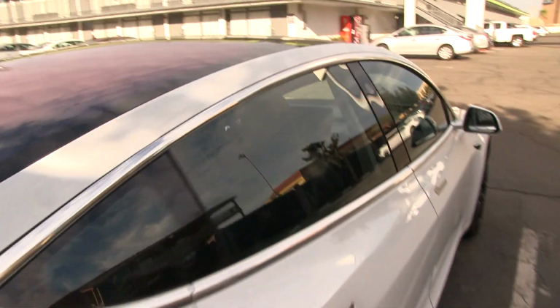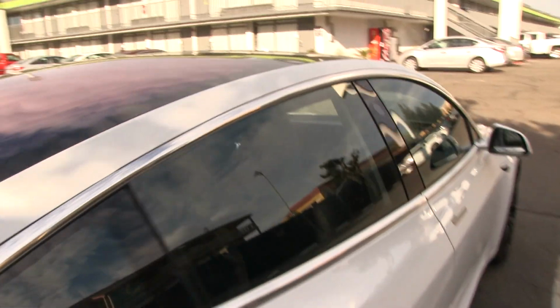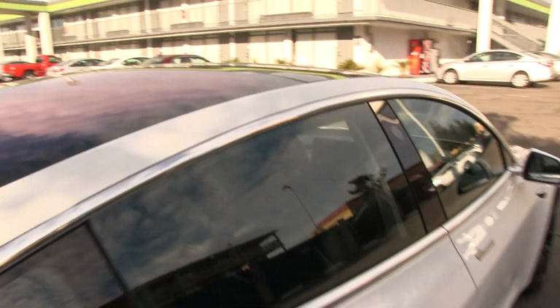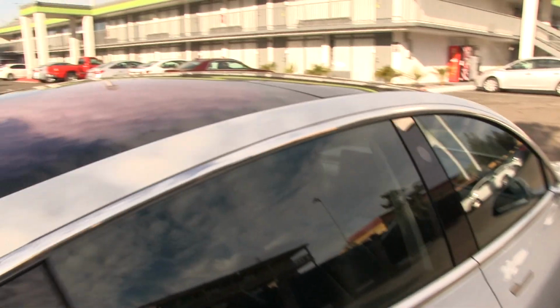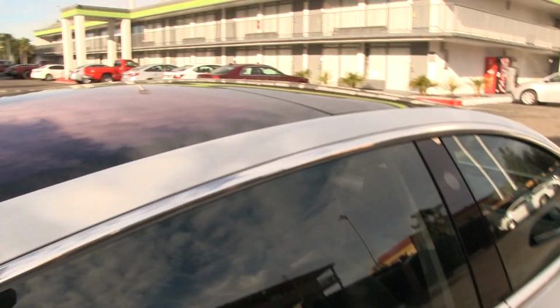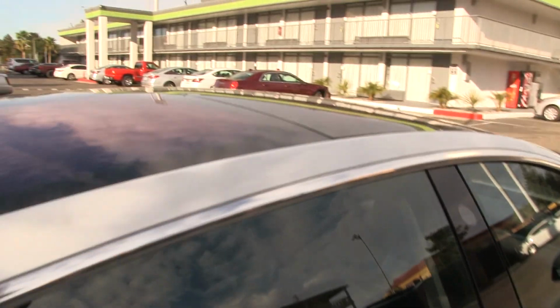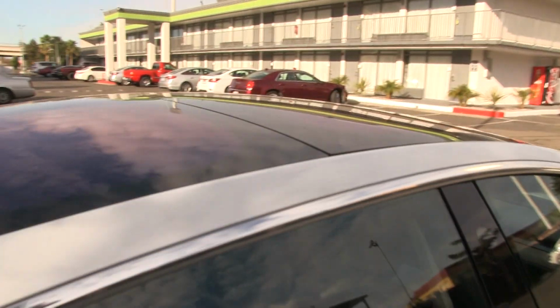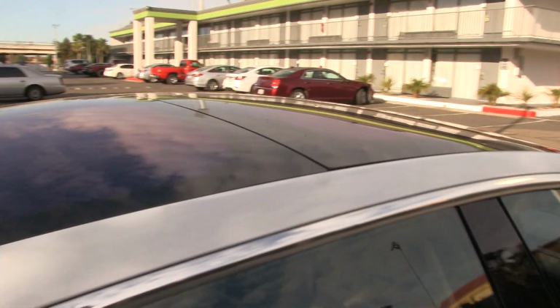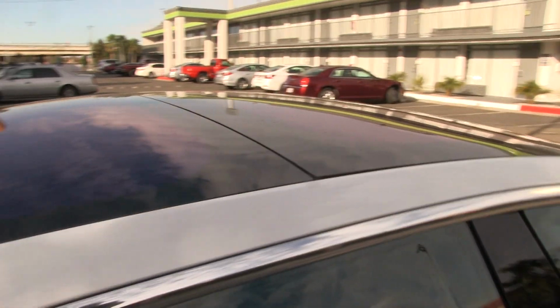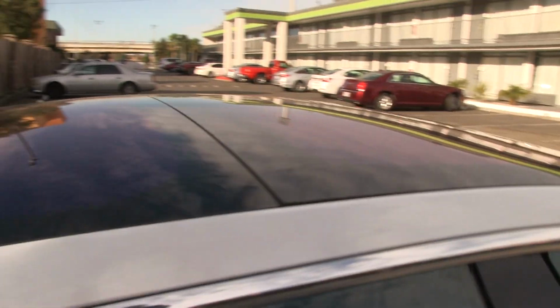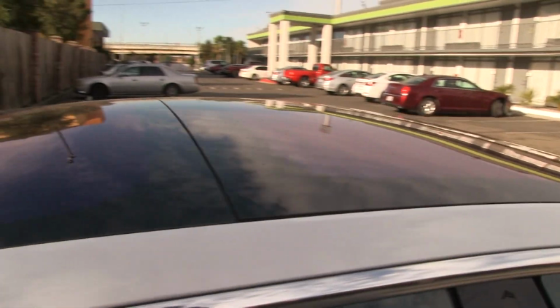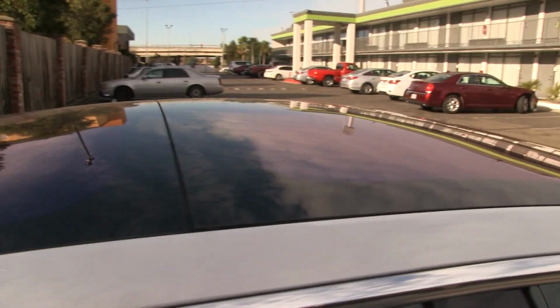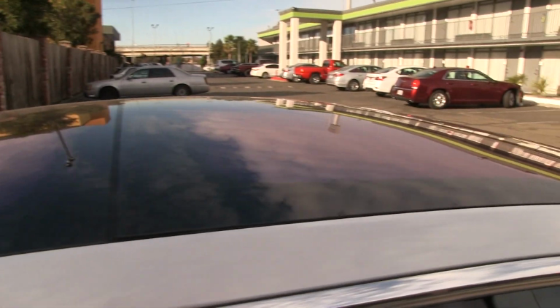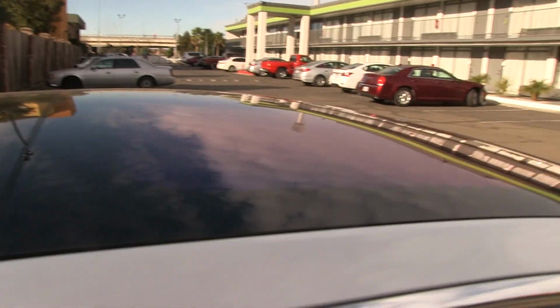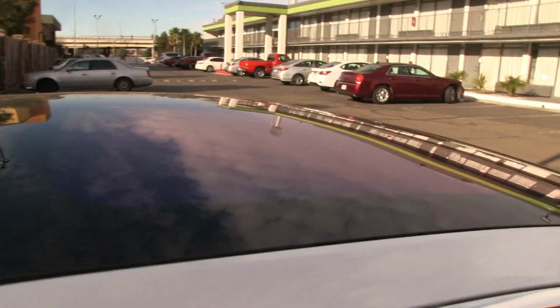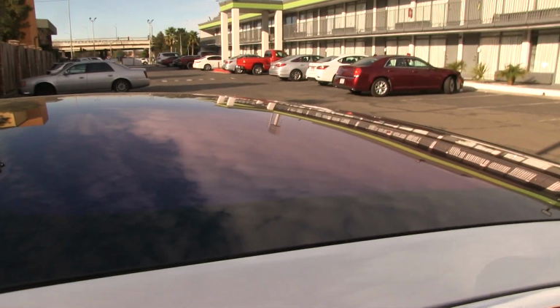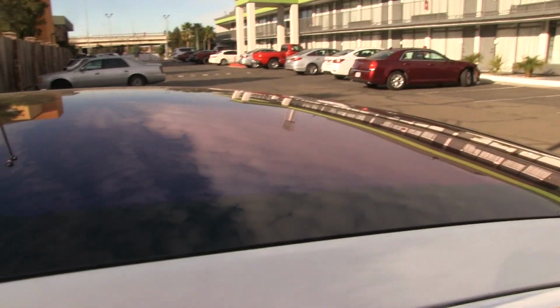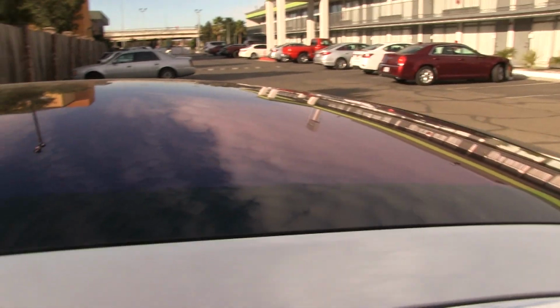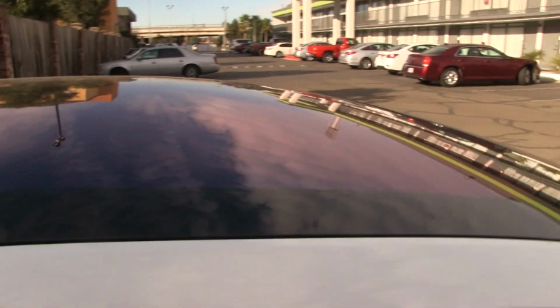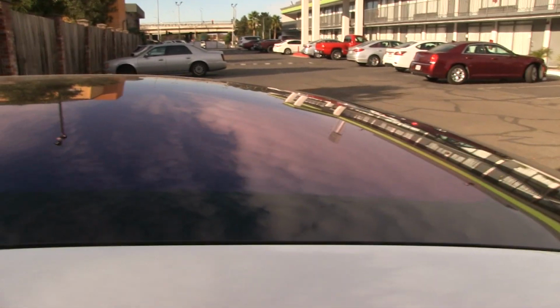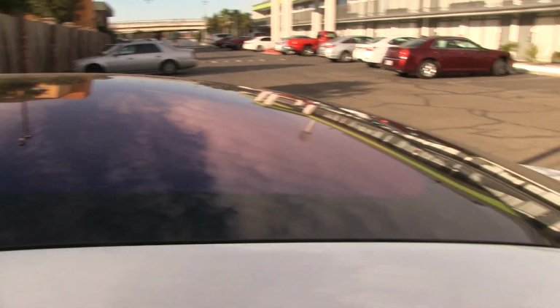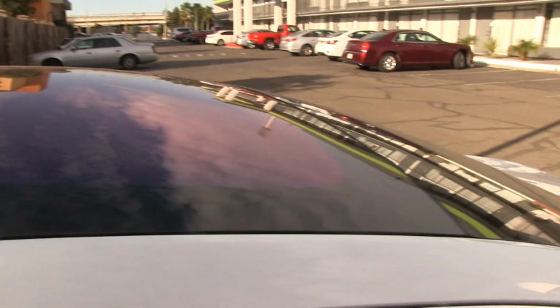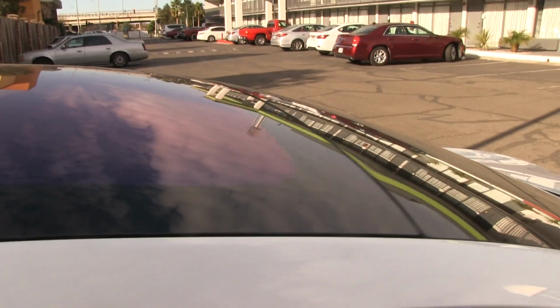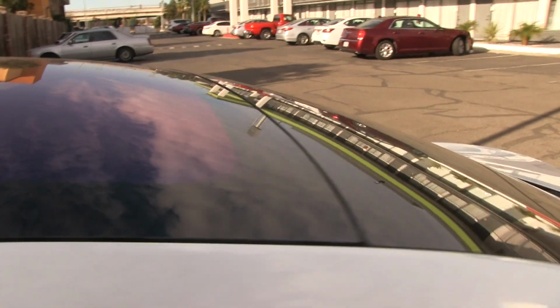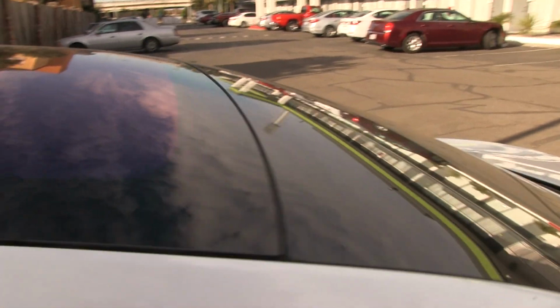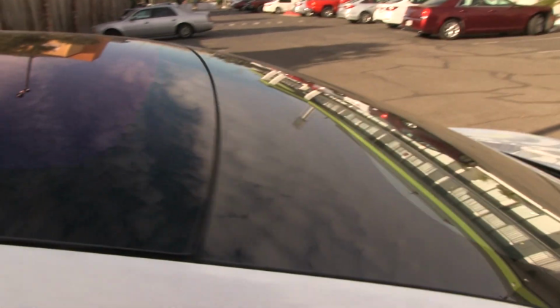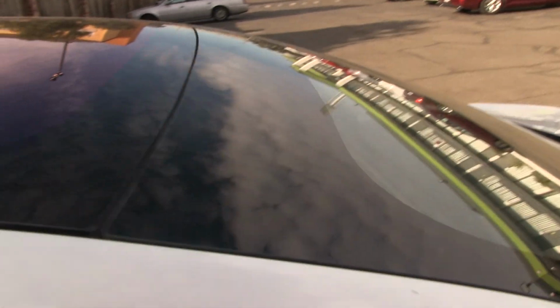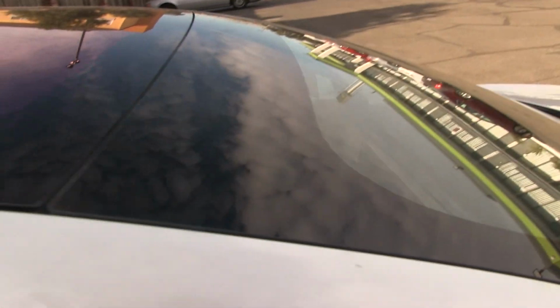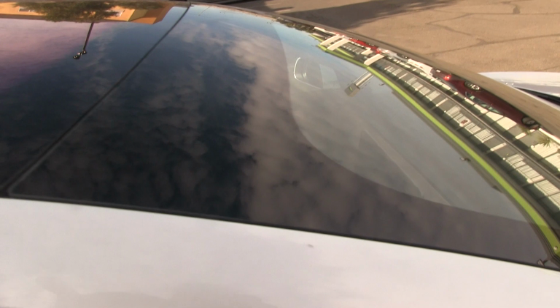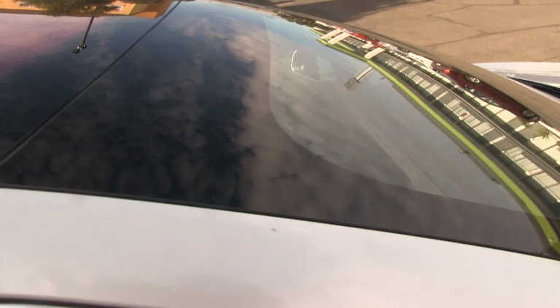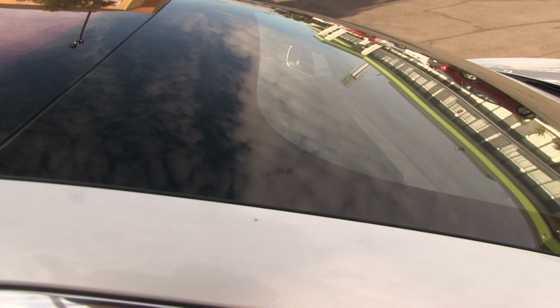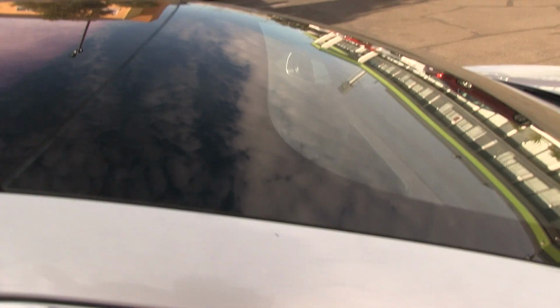What about parts of the roof? Well, we have a glass roof, so there's not much metal around here.